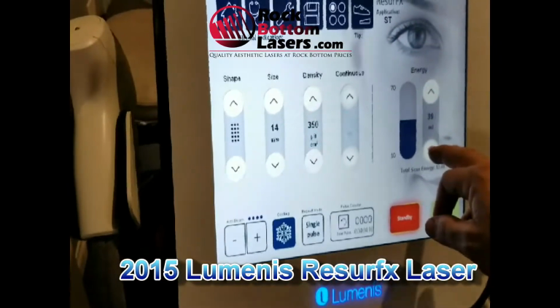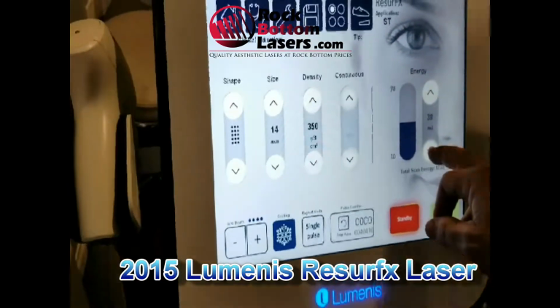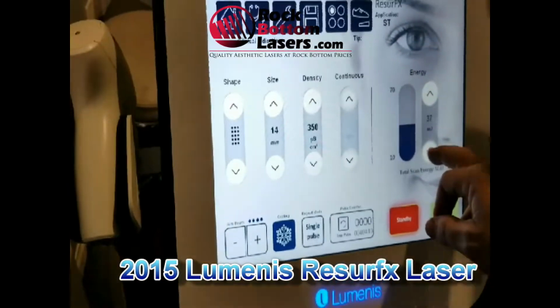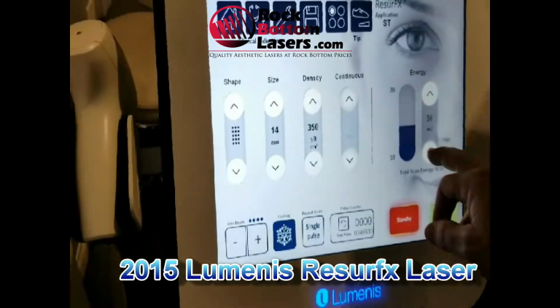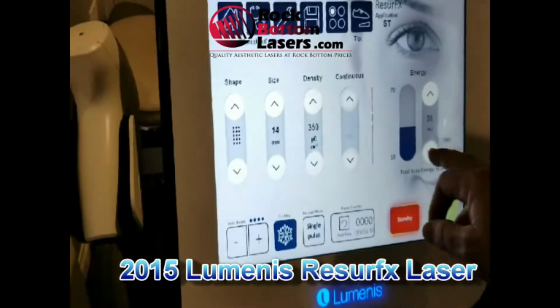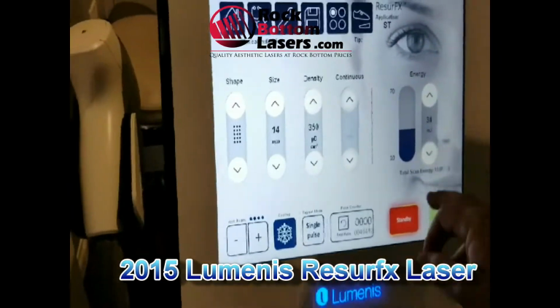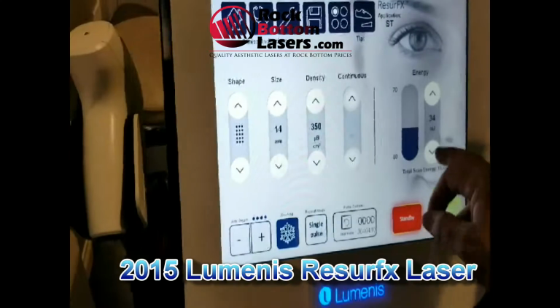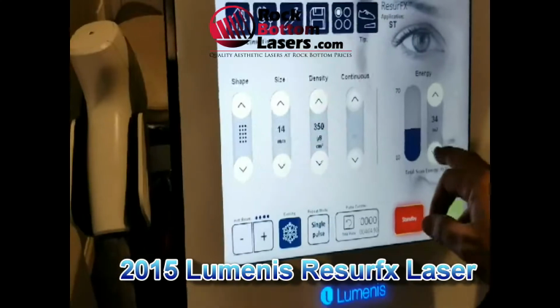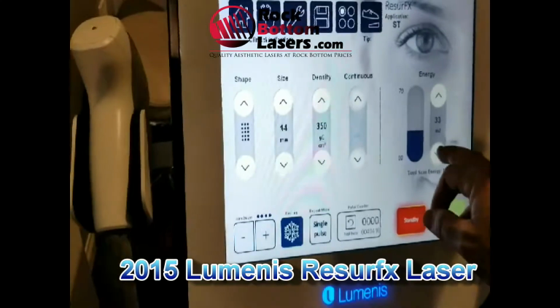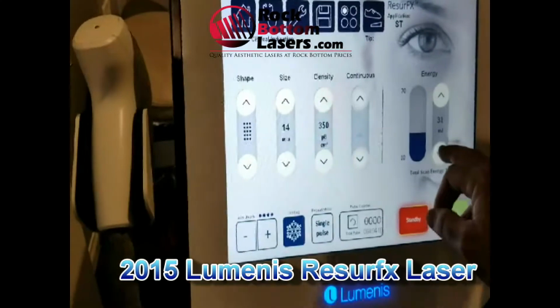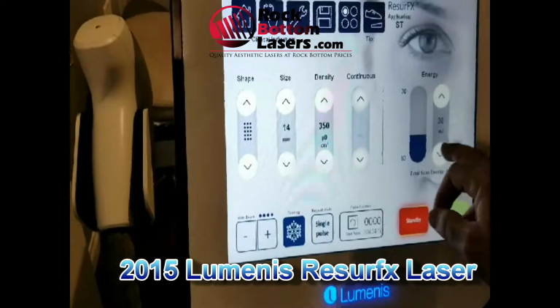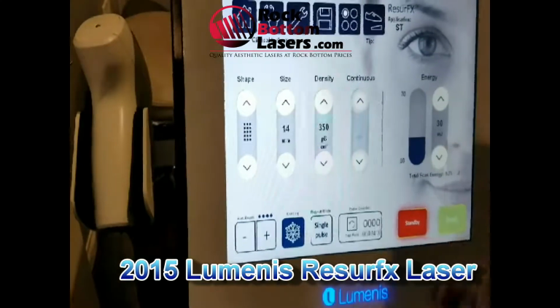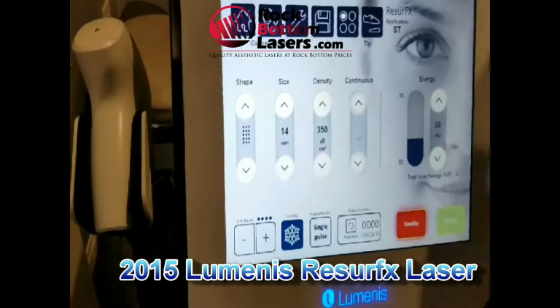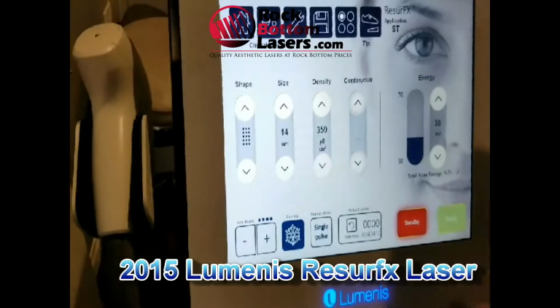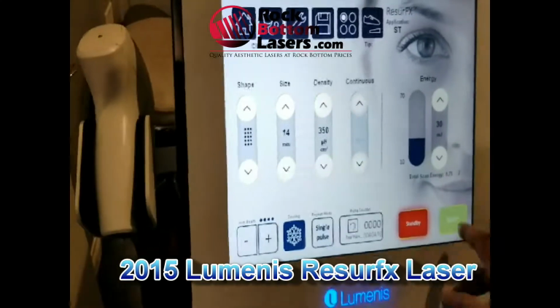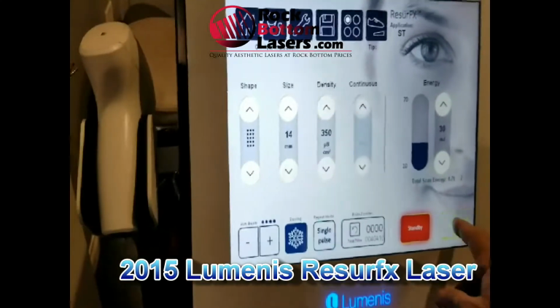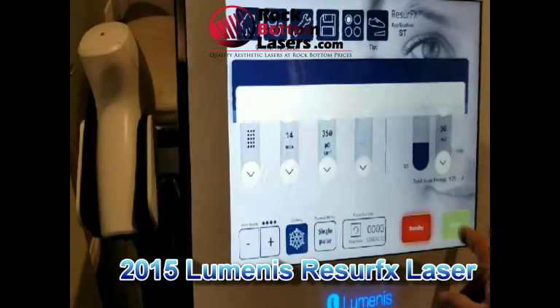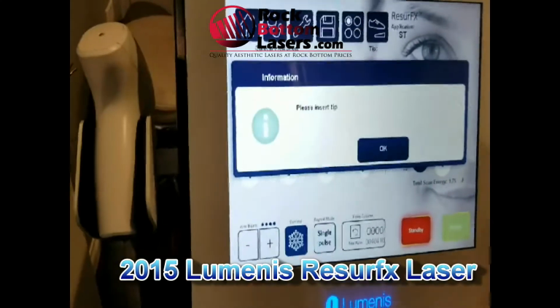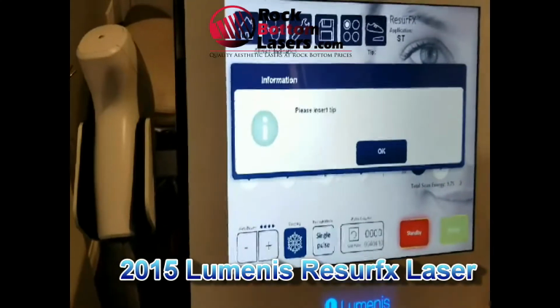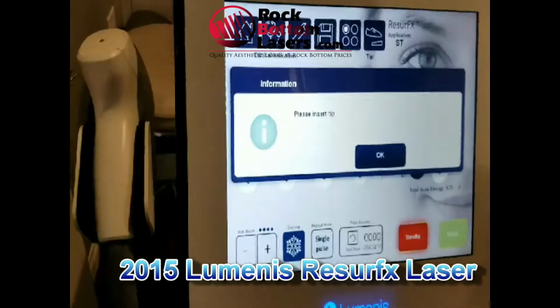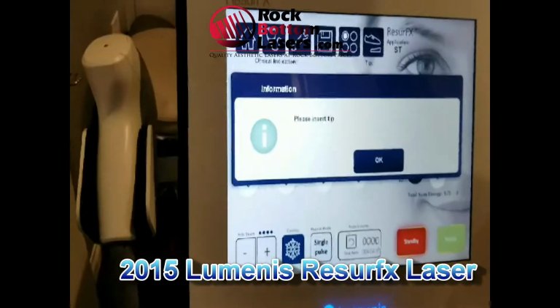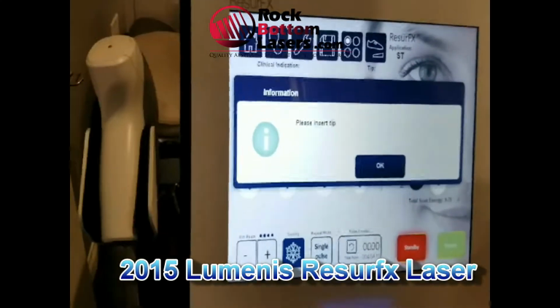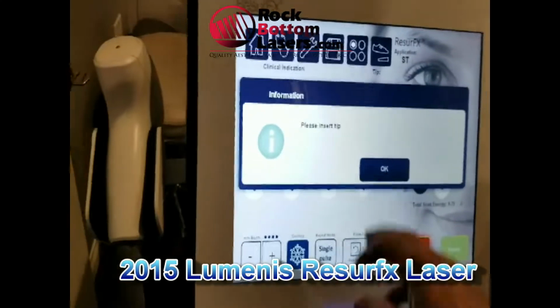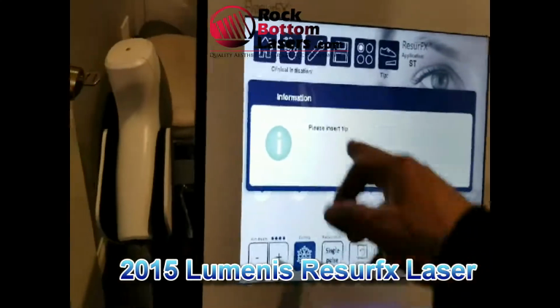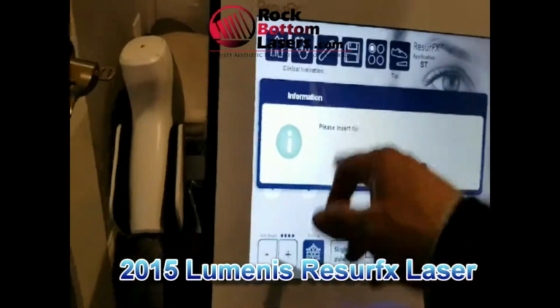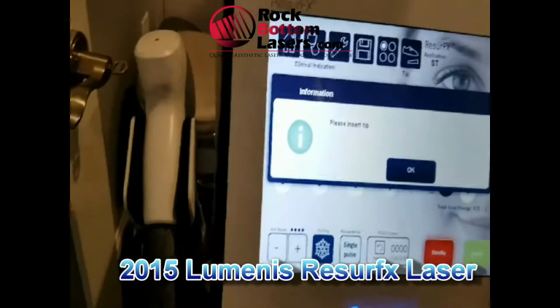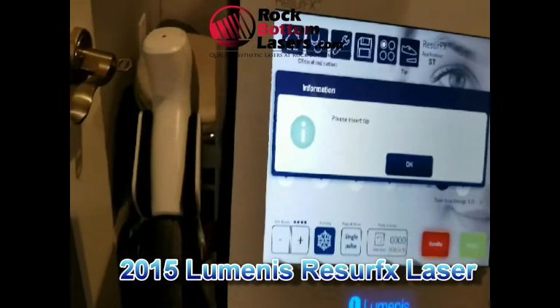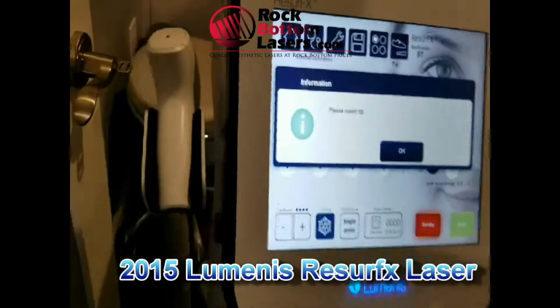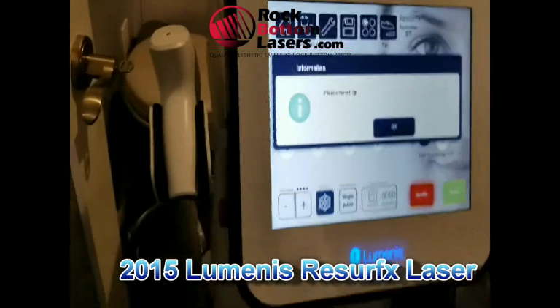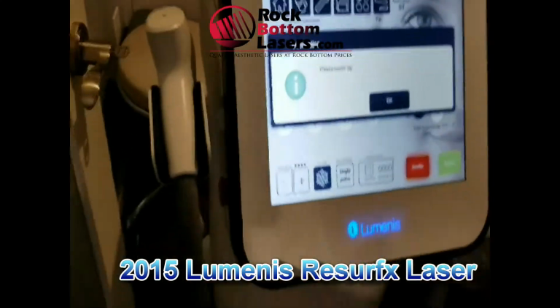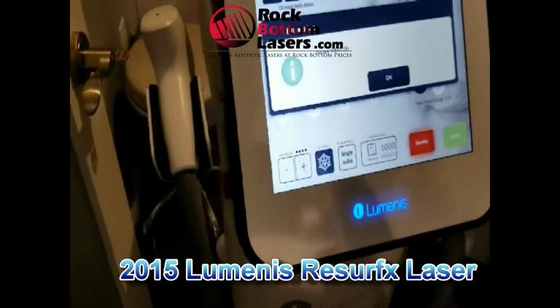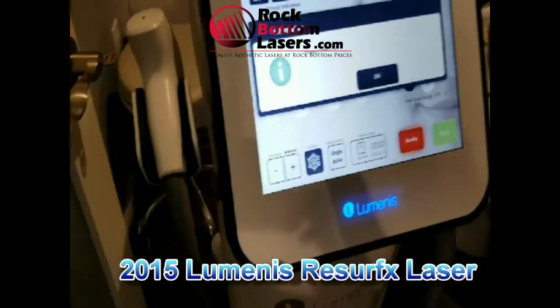I'm going to put it in. It says 'please insert a tip,' so there must be something.